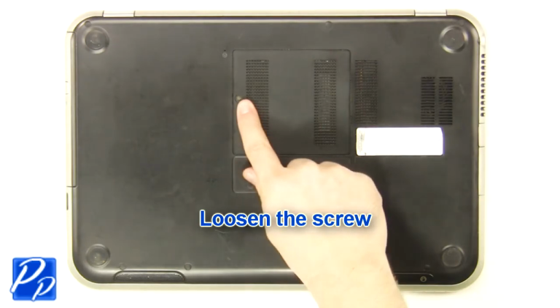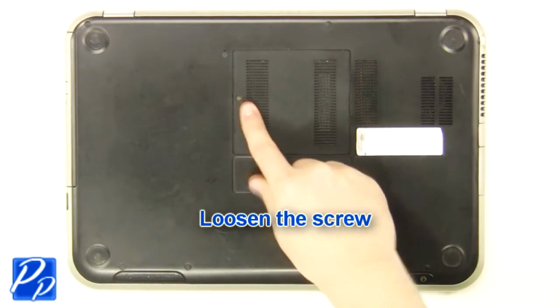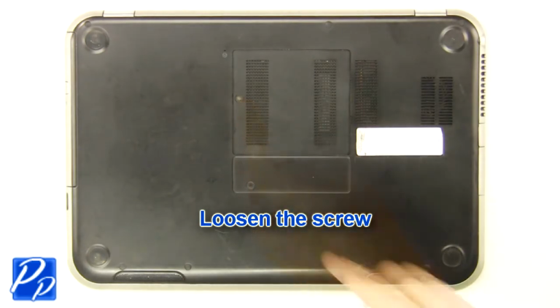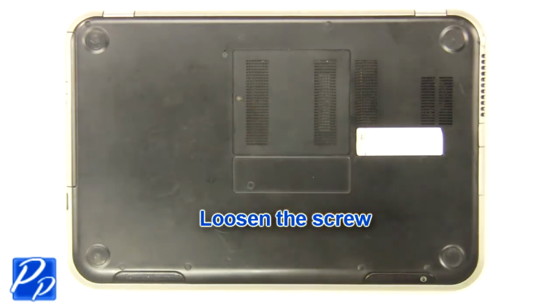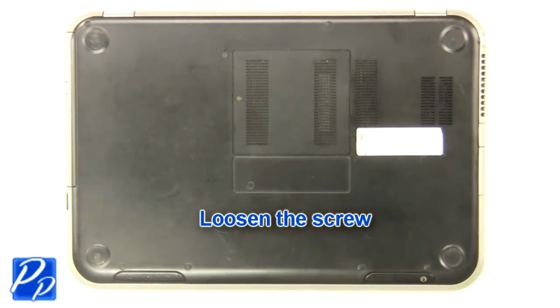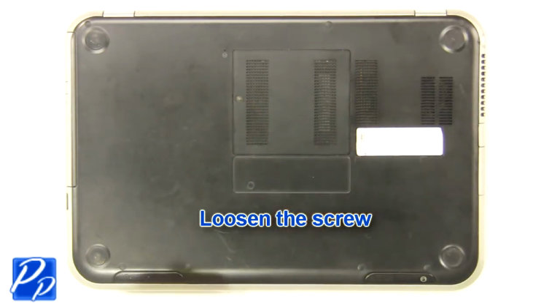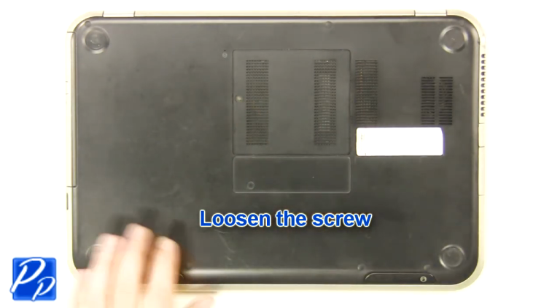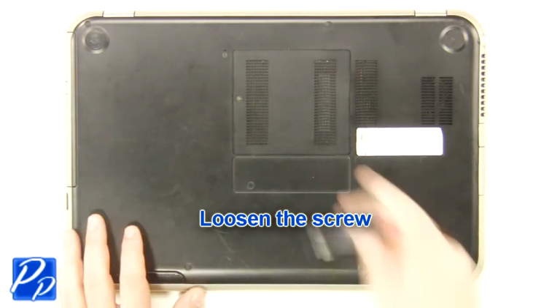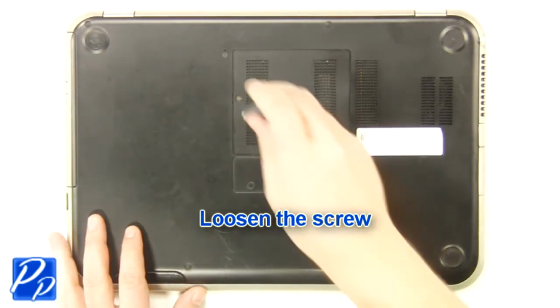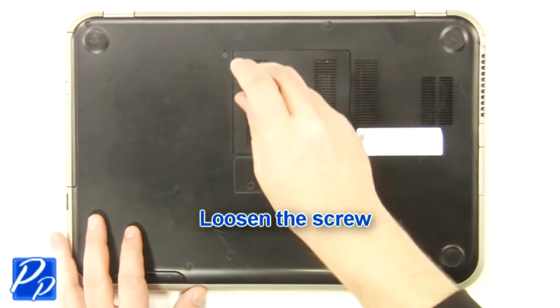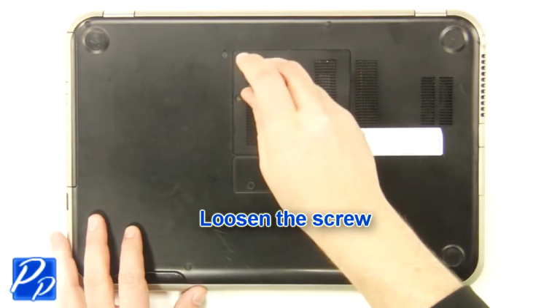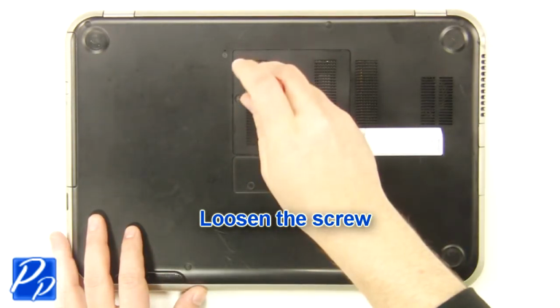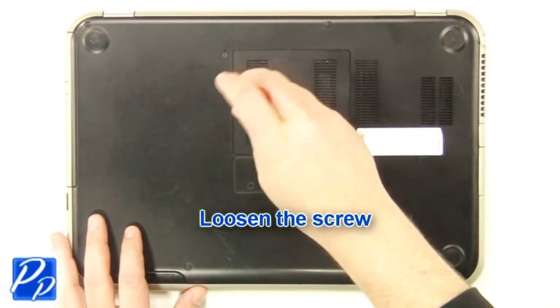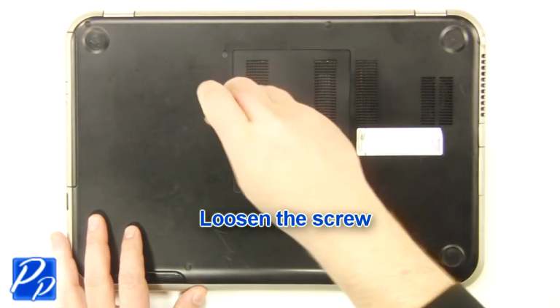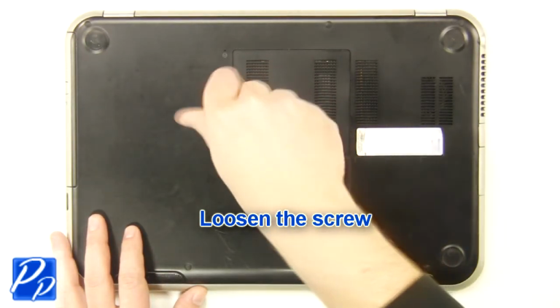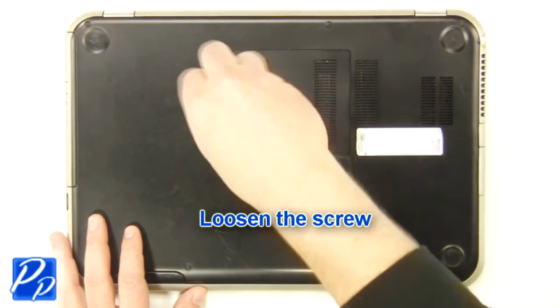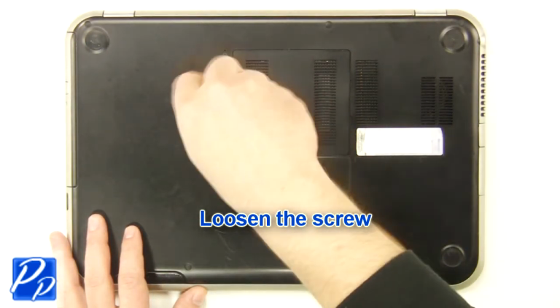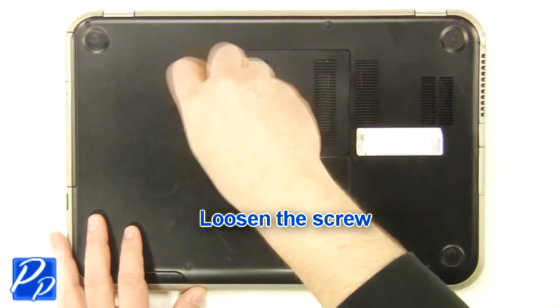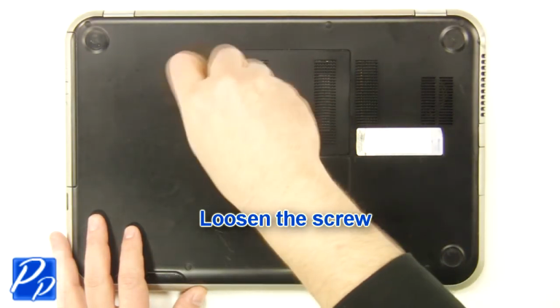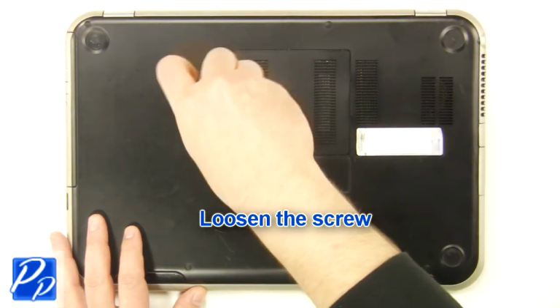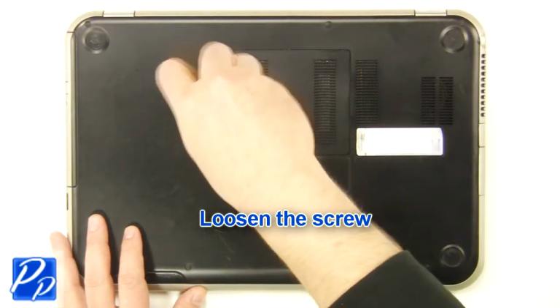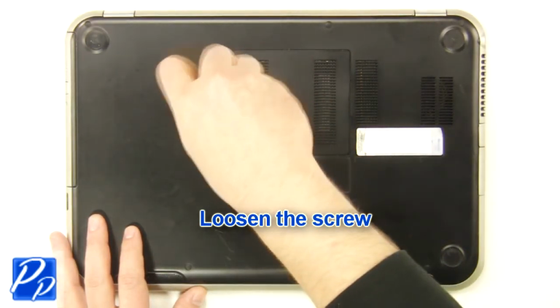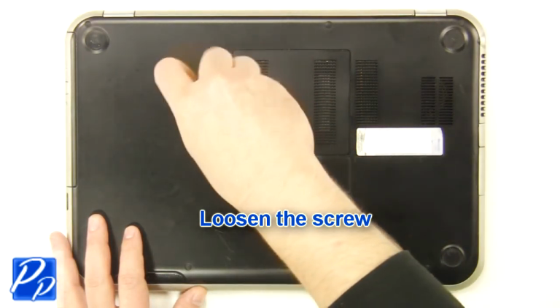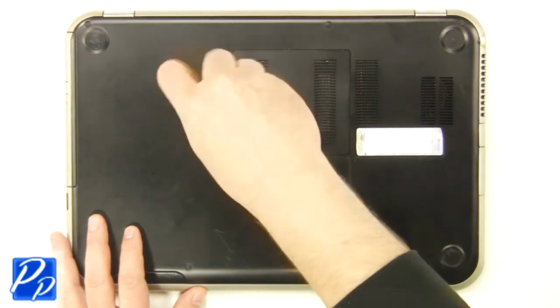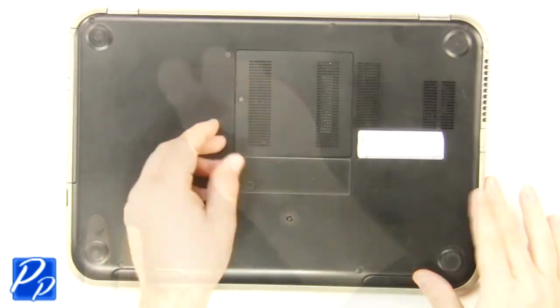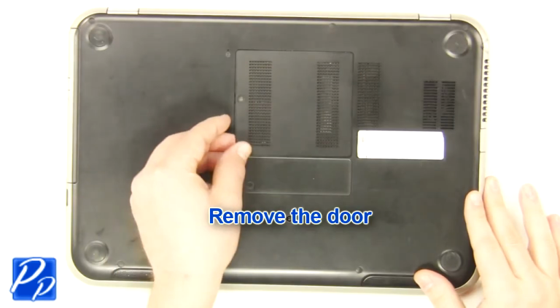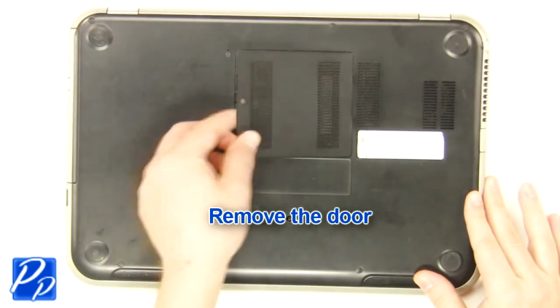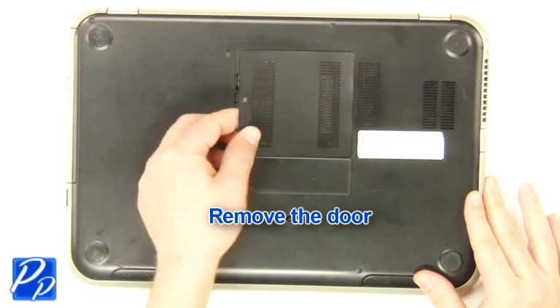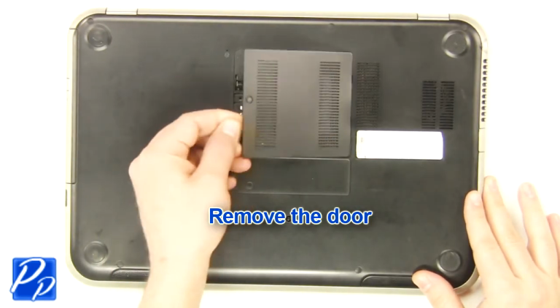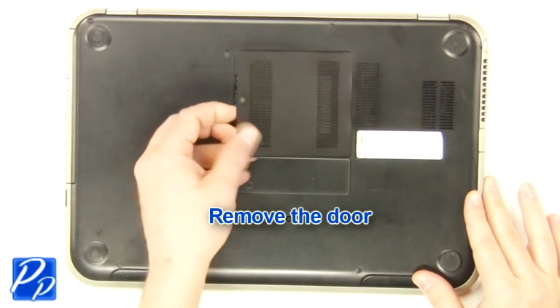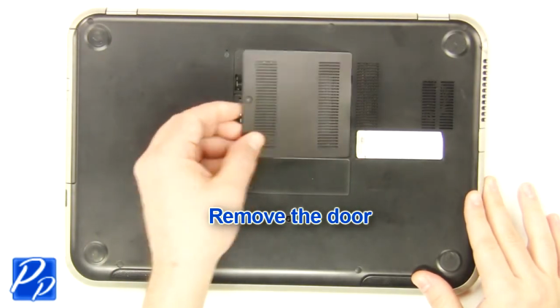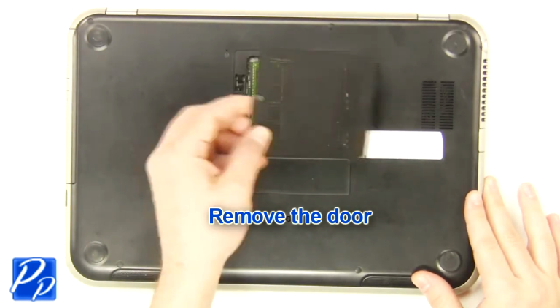Loosen the screw. Remove the access door.